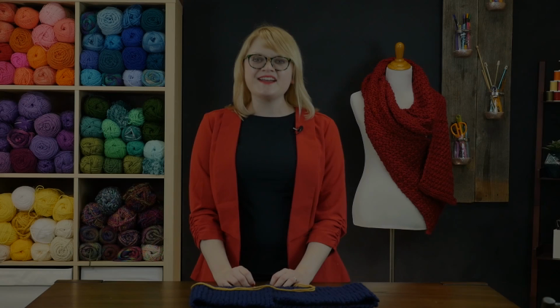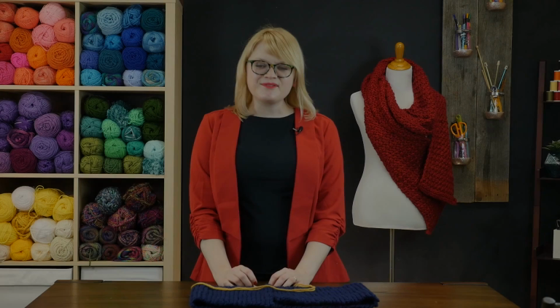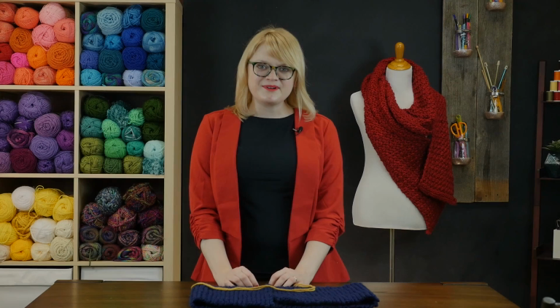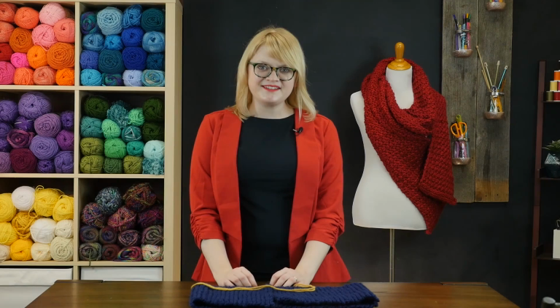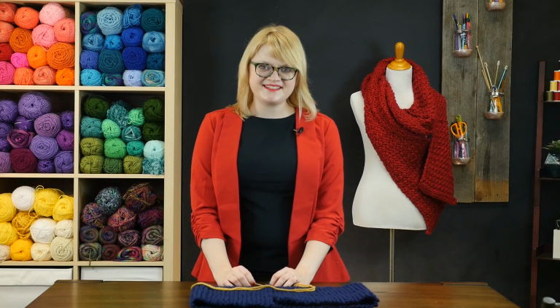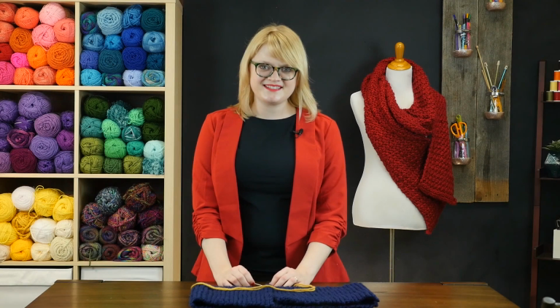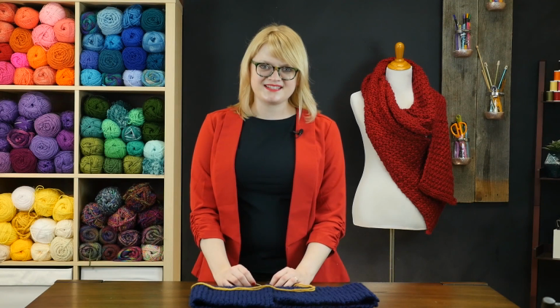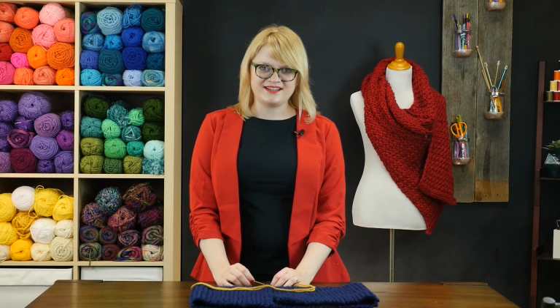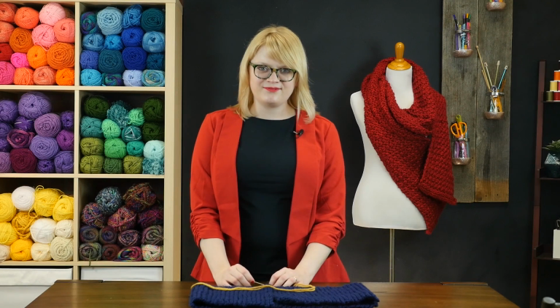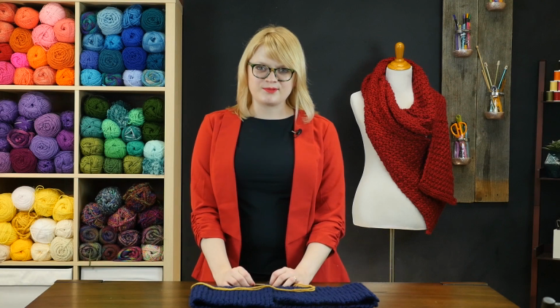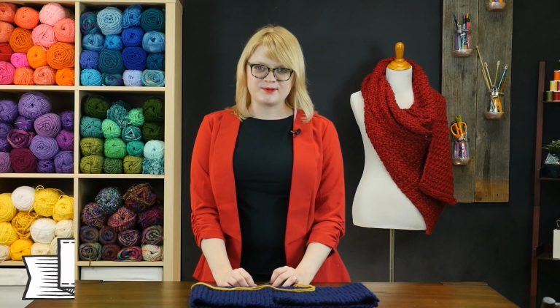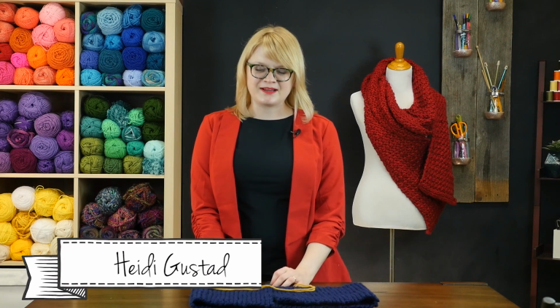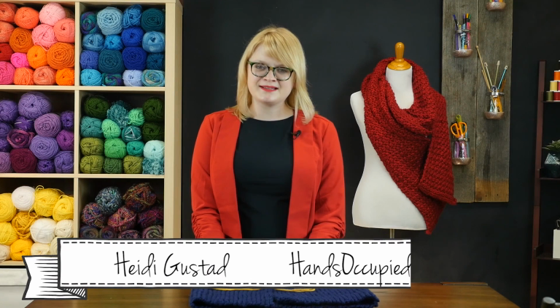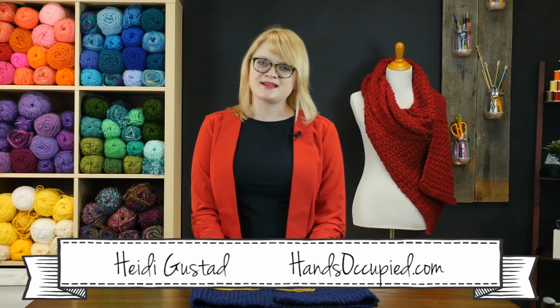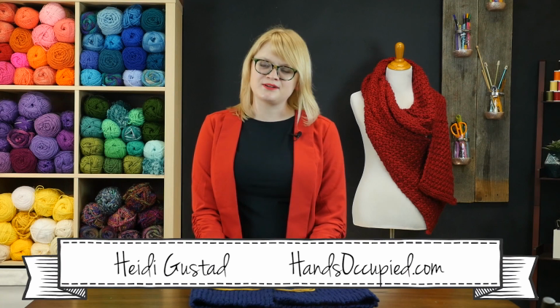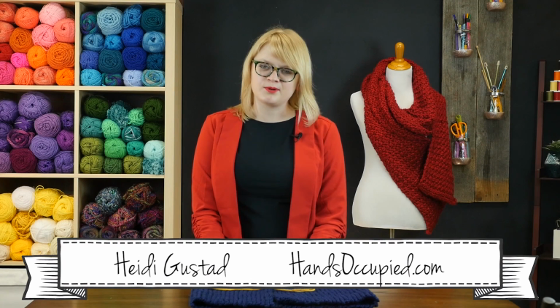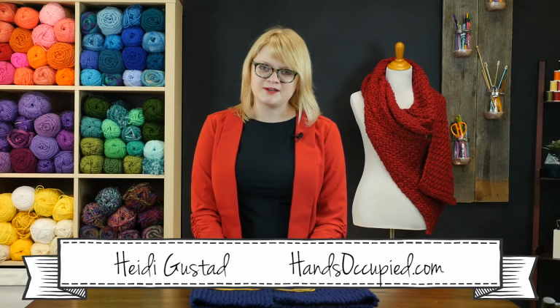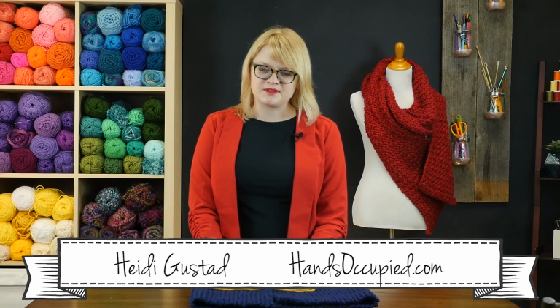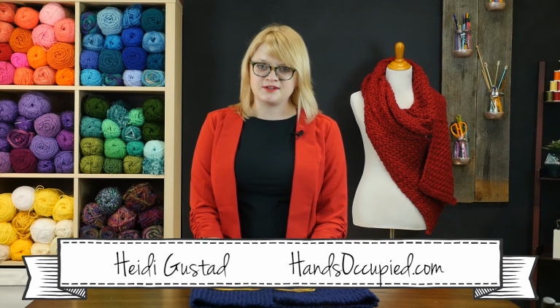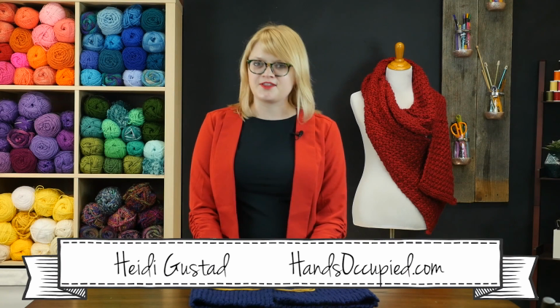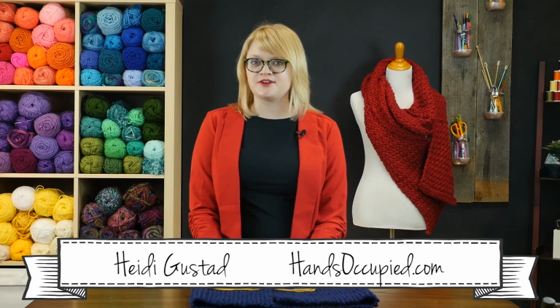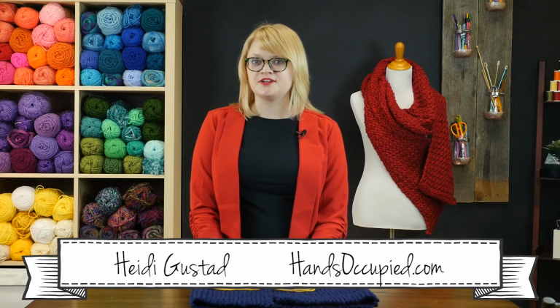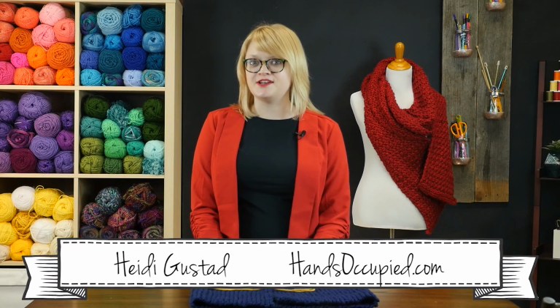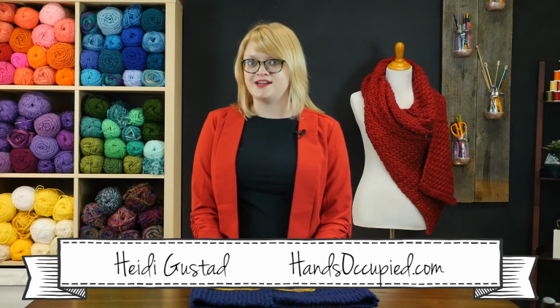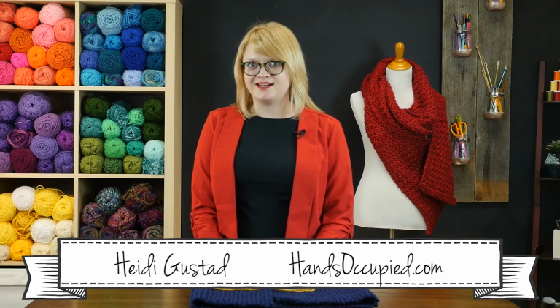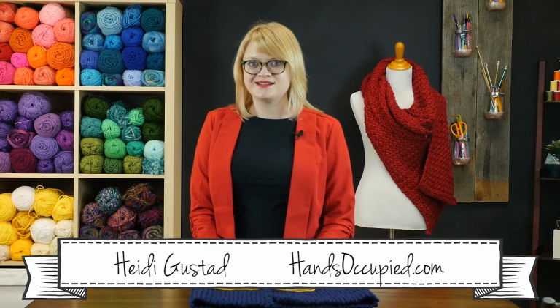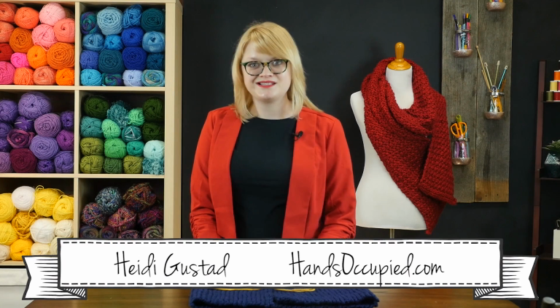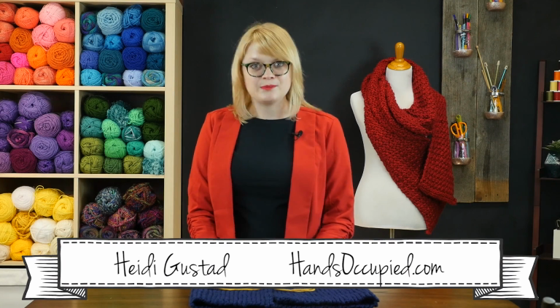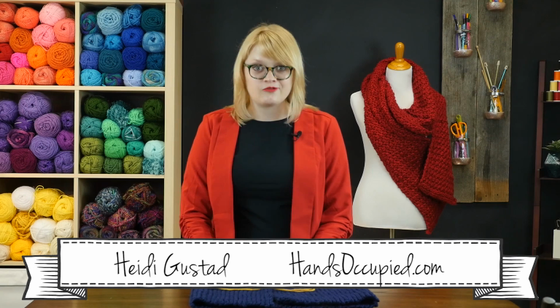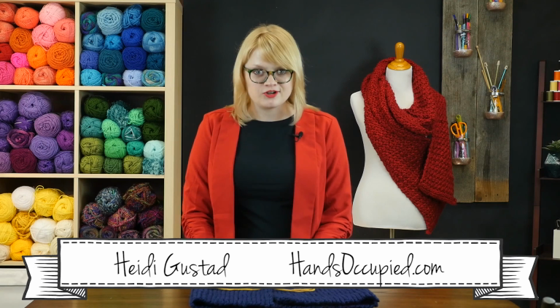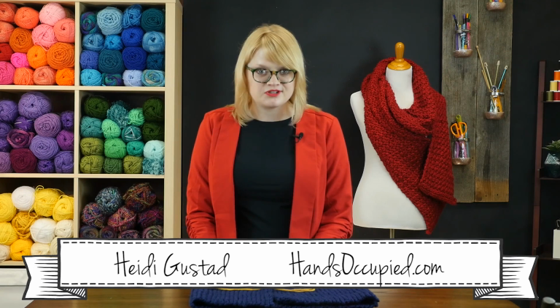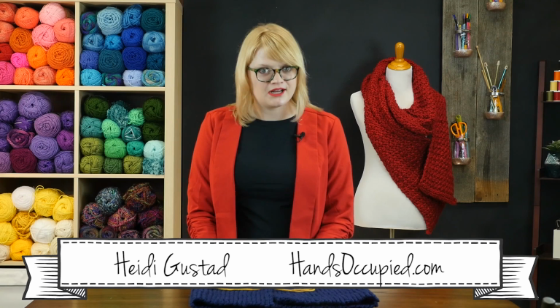Hey everyone, this is Heidi from the blog Hands Occupied with another knitting tip for you today.